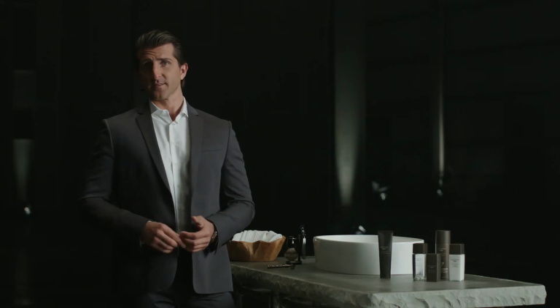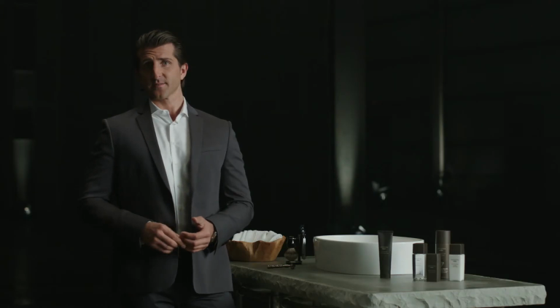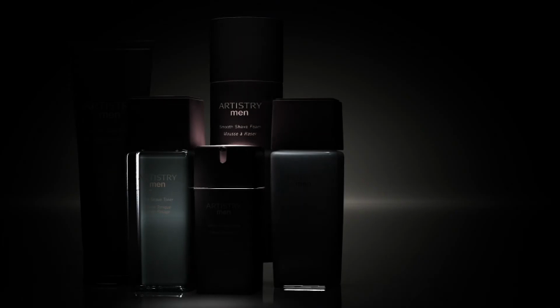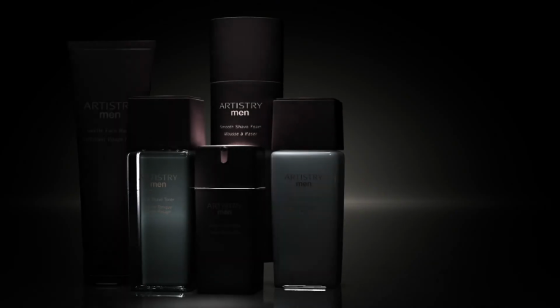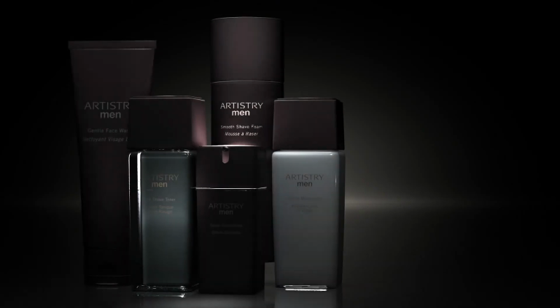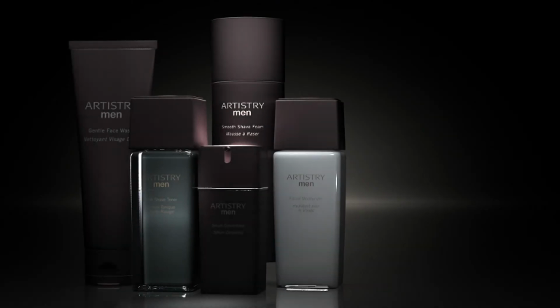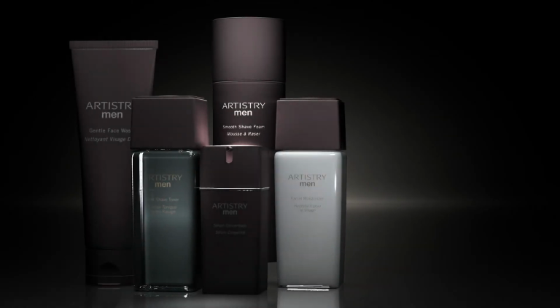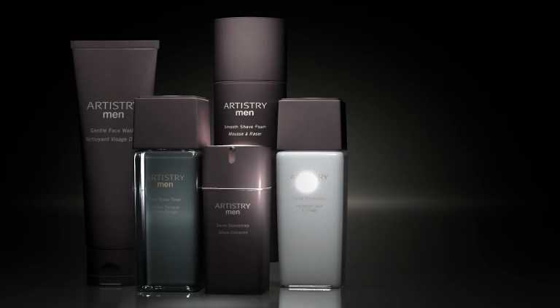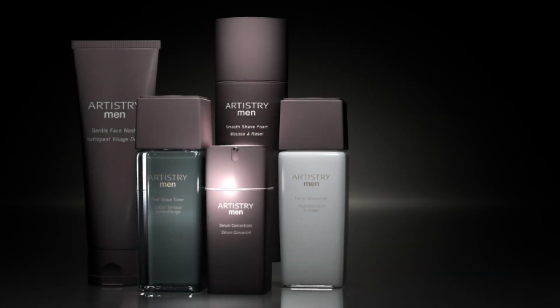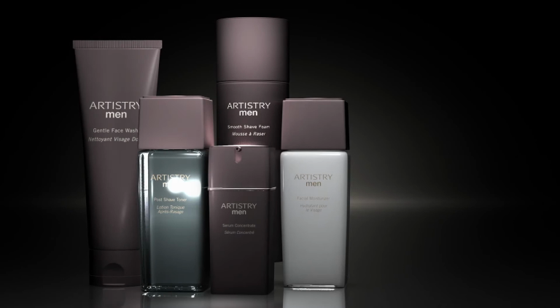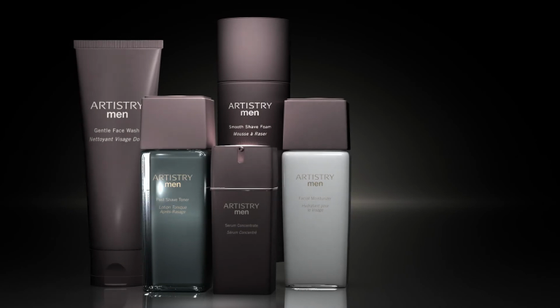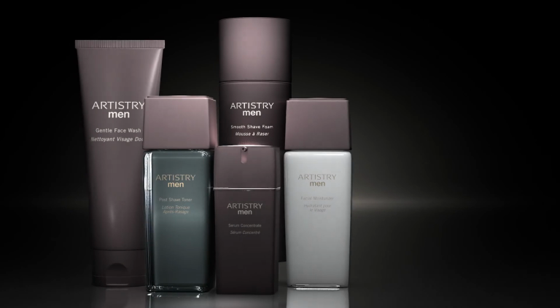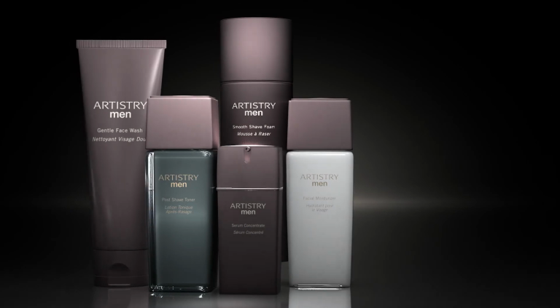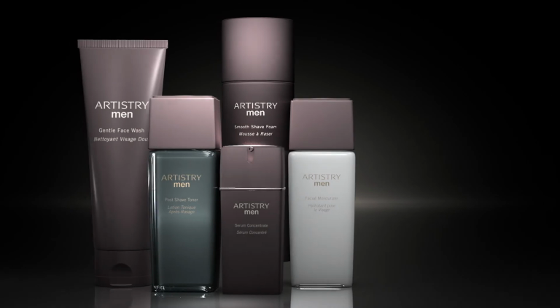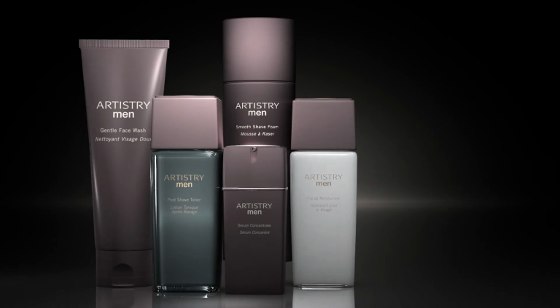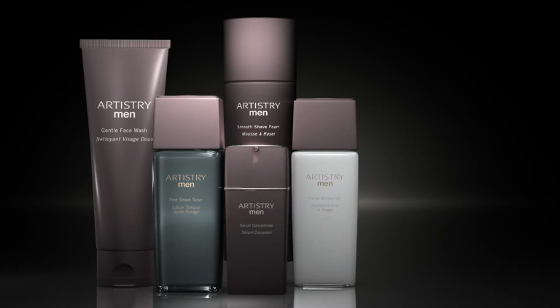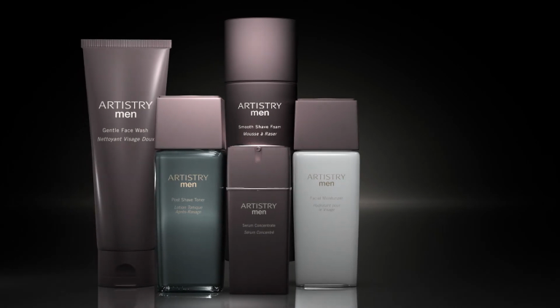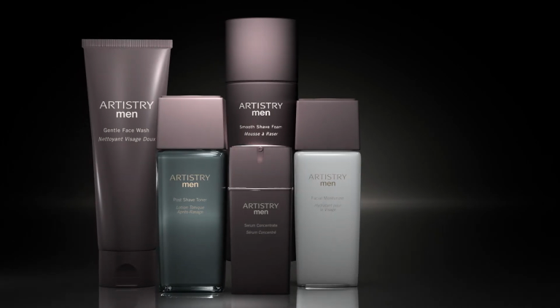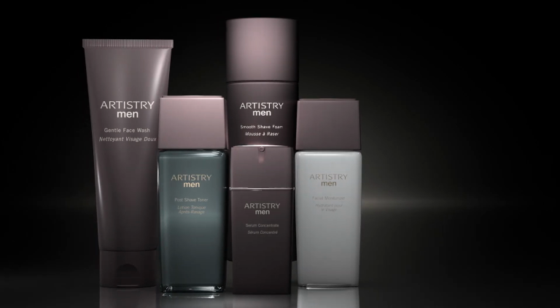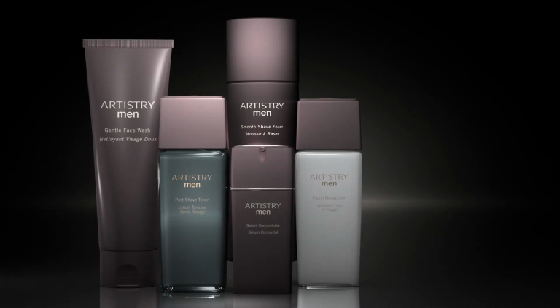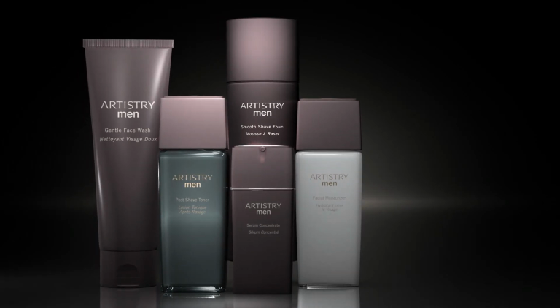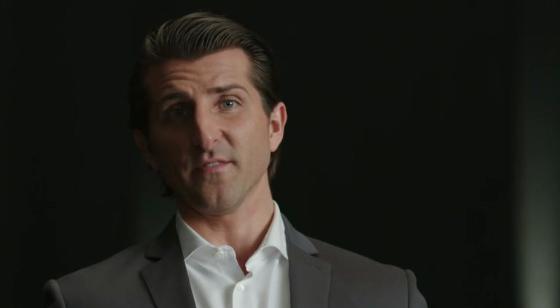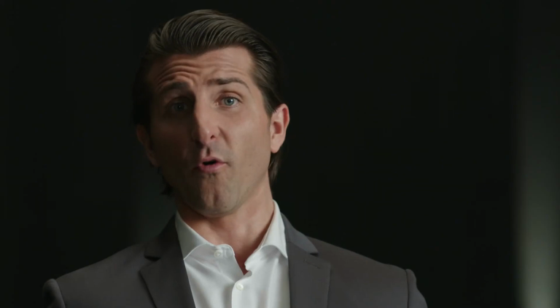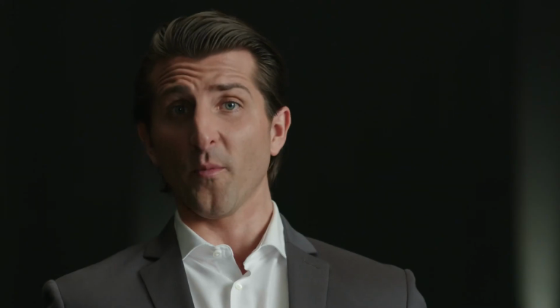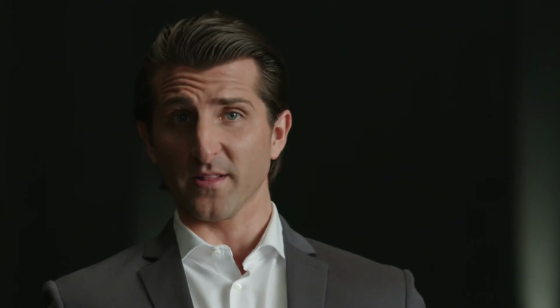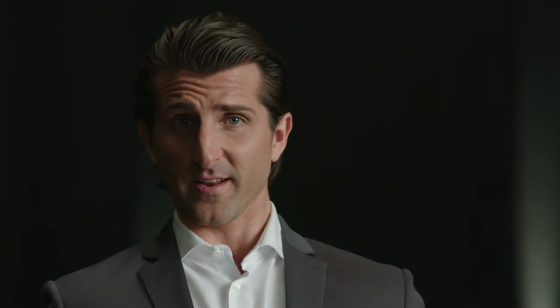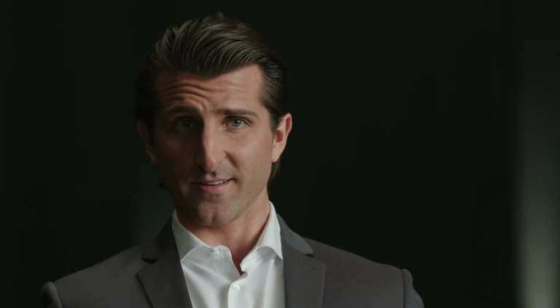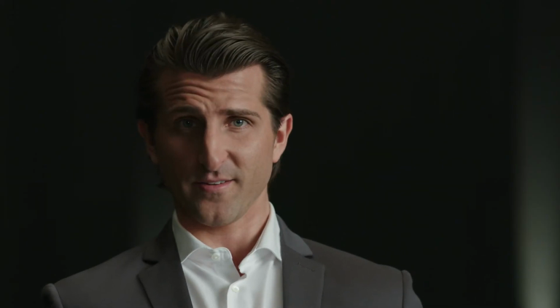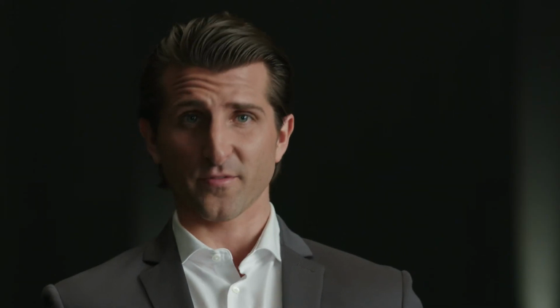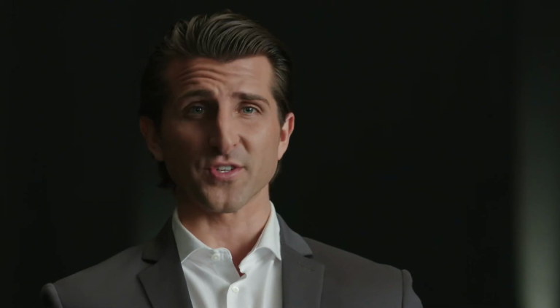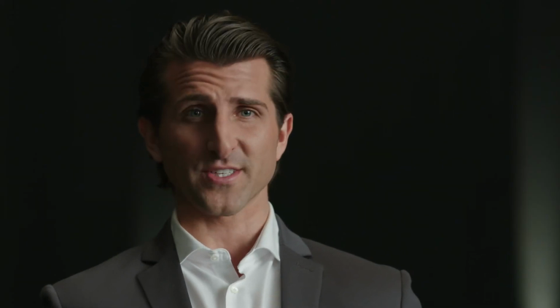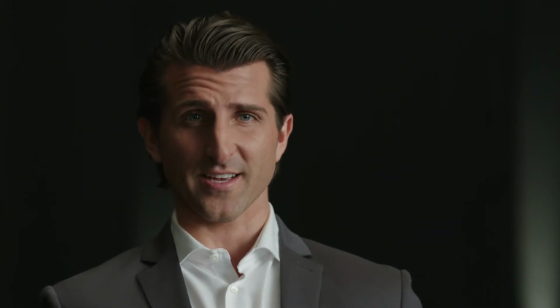Try the new Artistry Men's Skin Care System with Dermasync Technology, formulated for success.